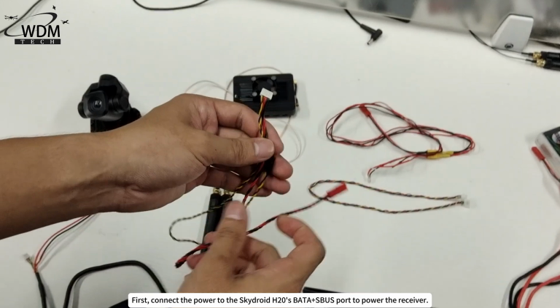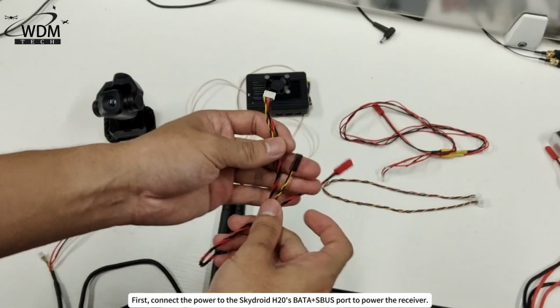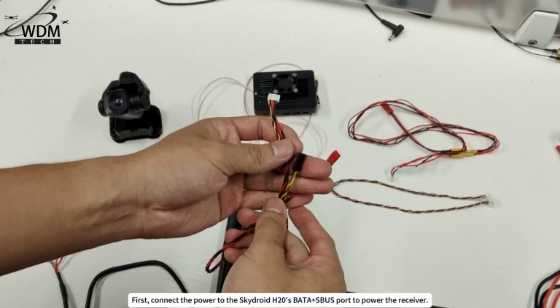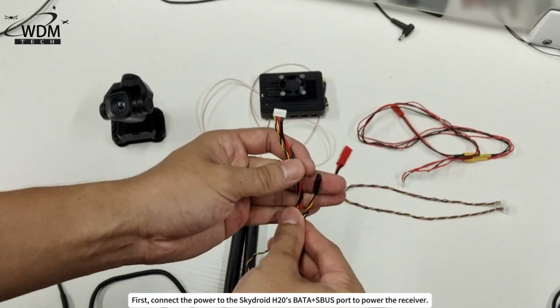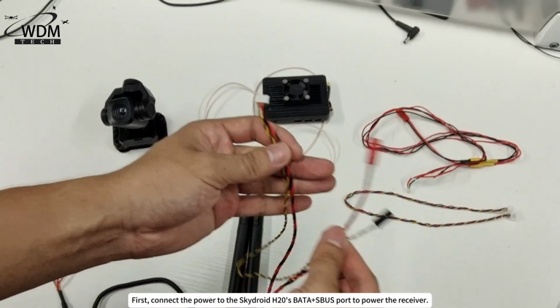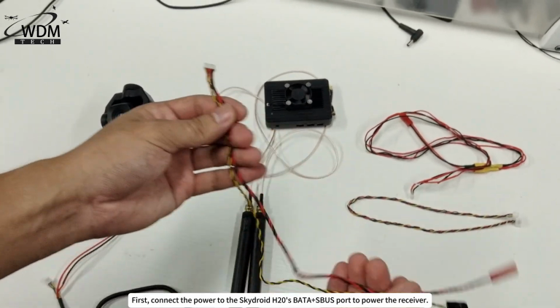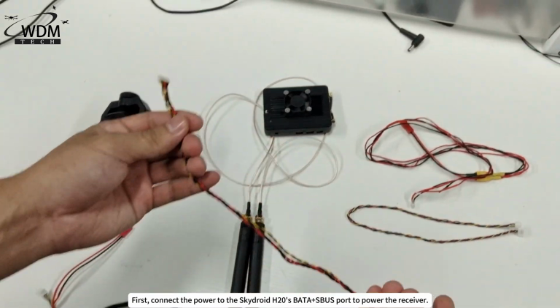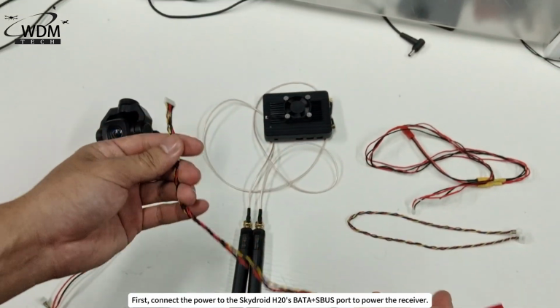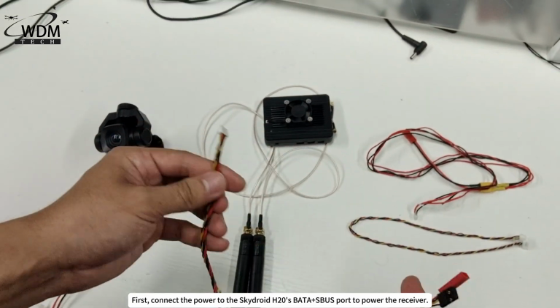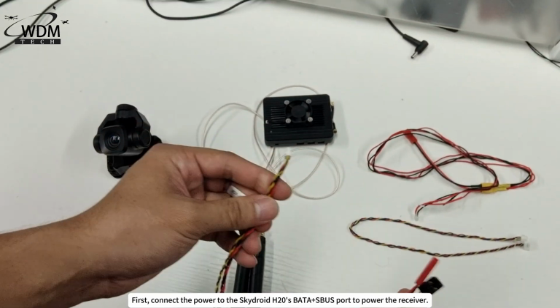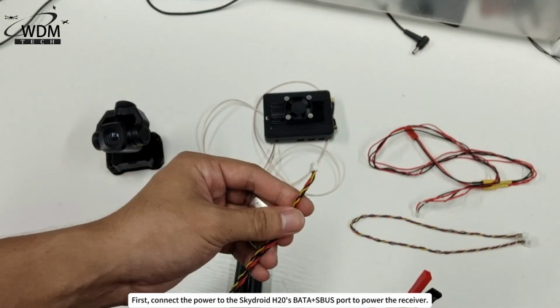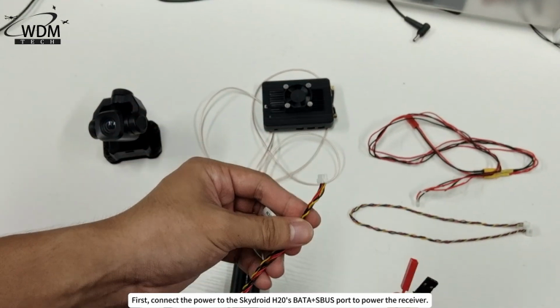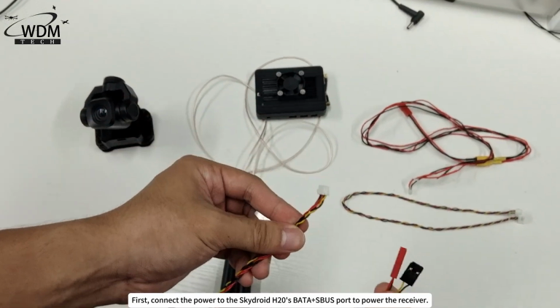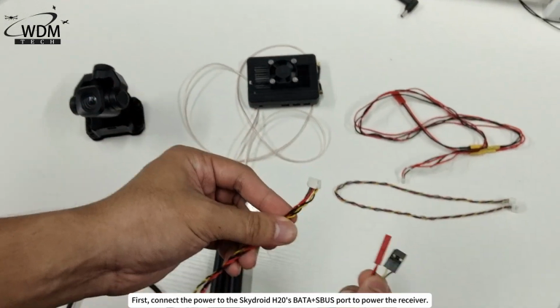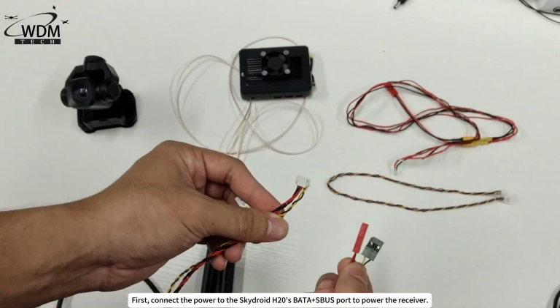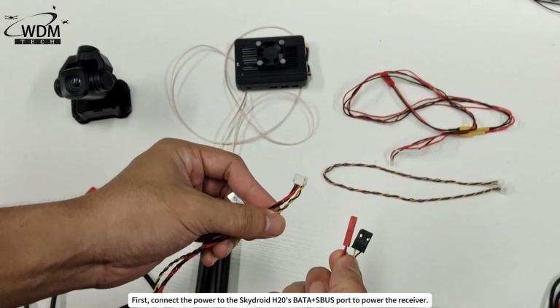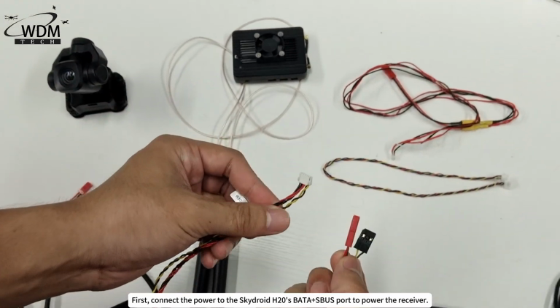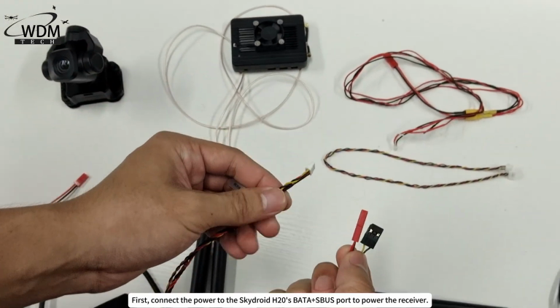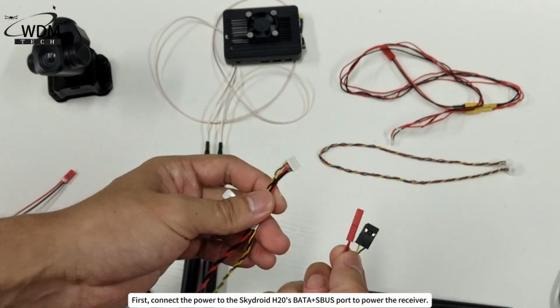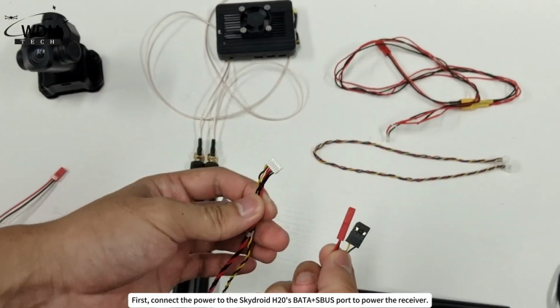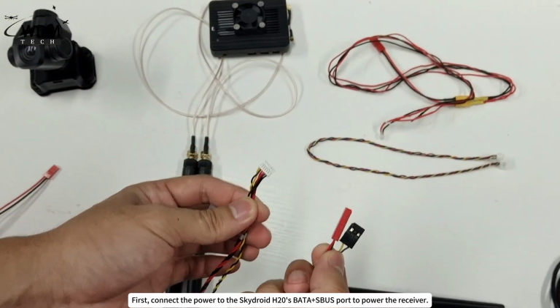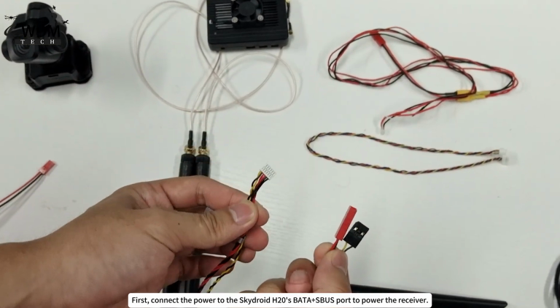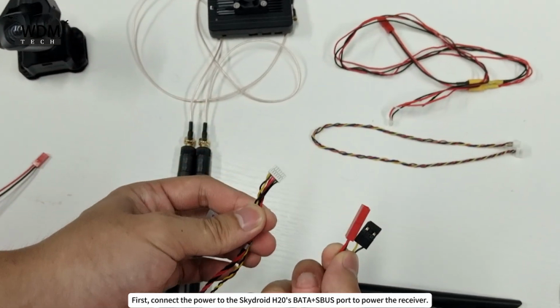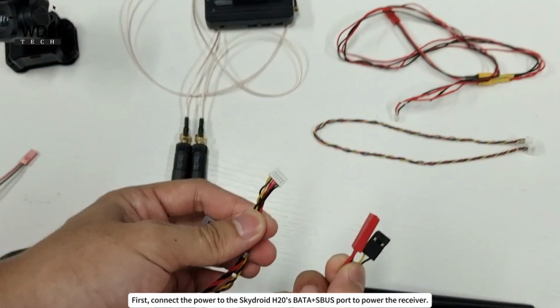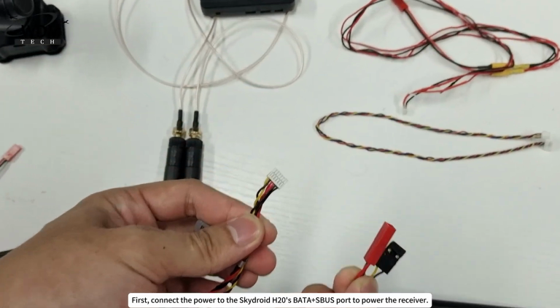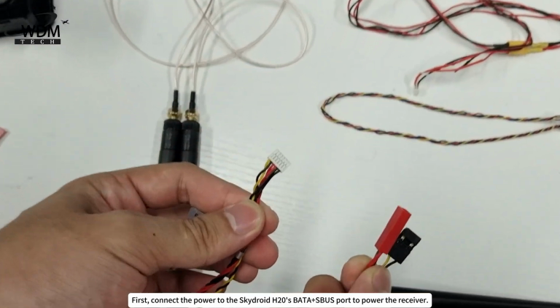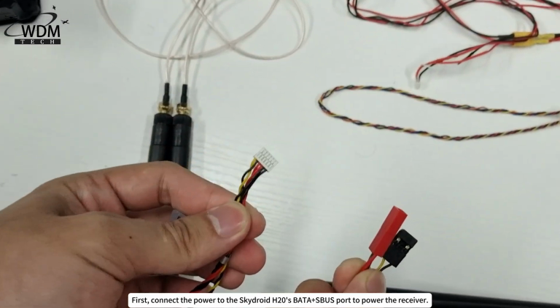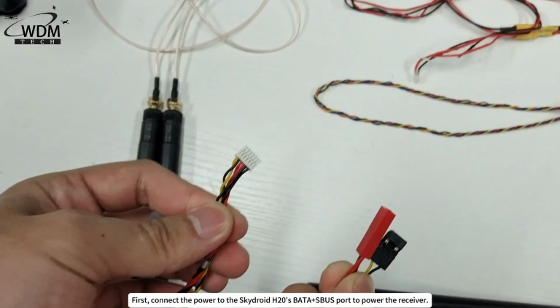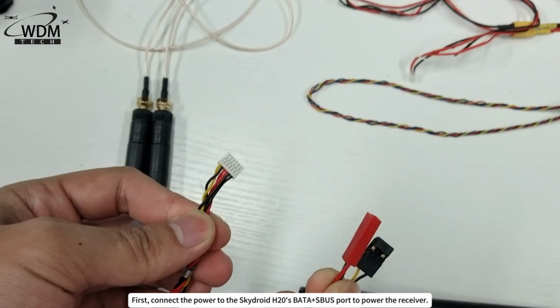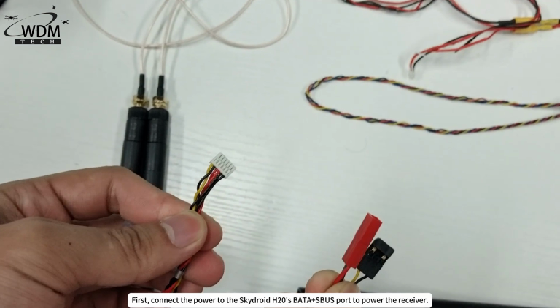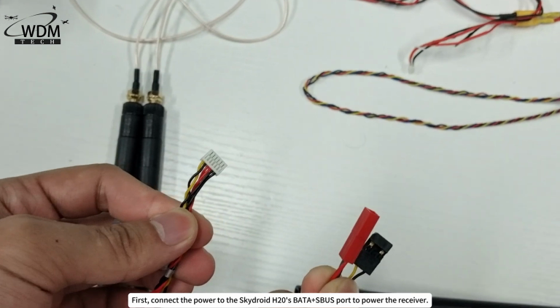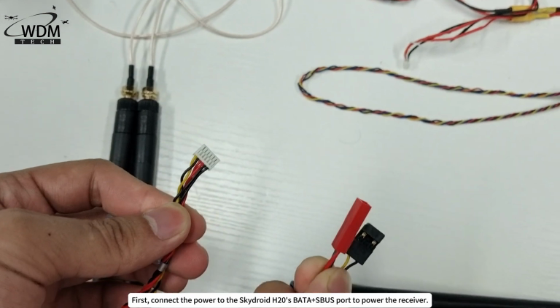First, connect the power to the SkyDroid H20 SBATA plus SBUS port to power the receiver.